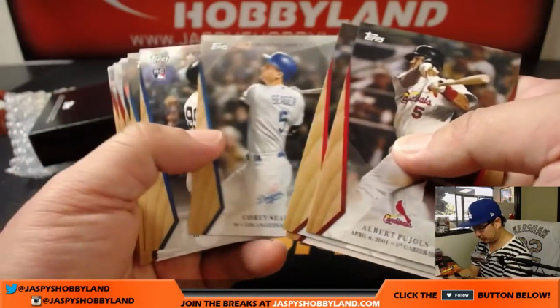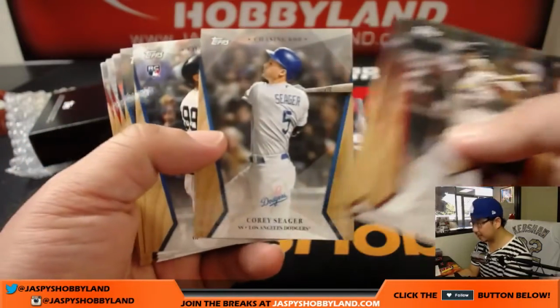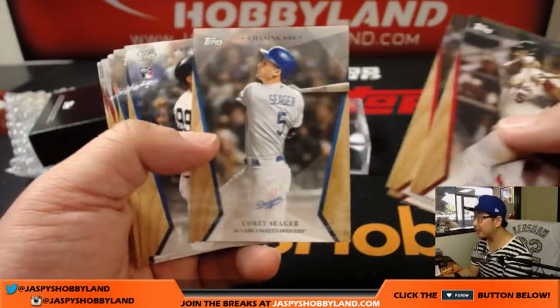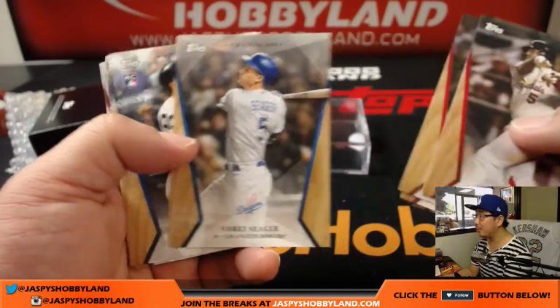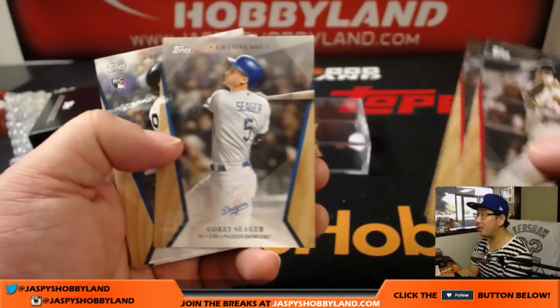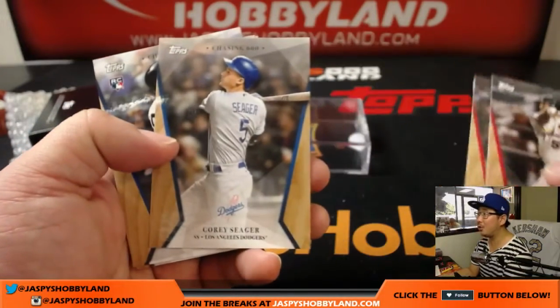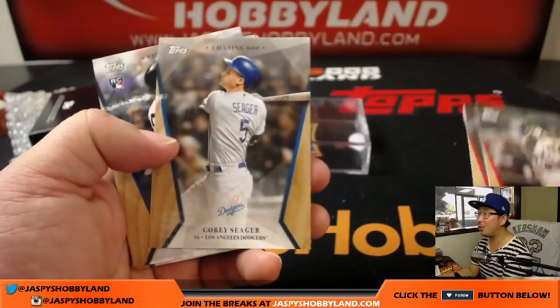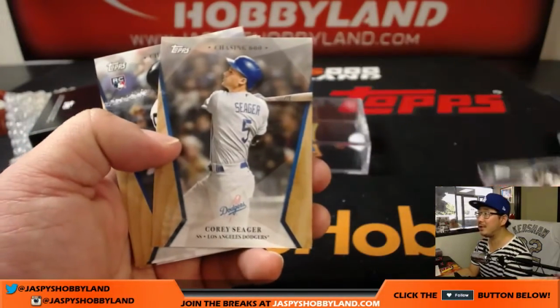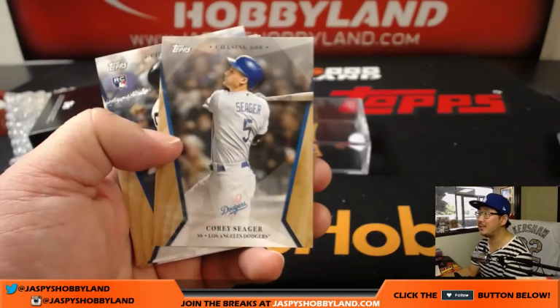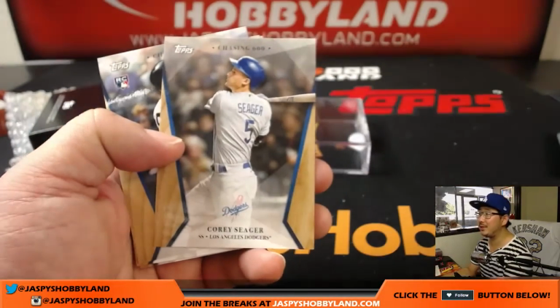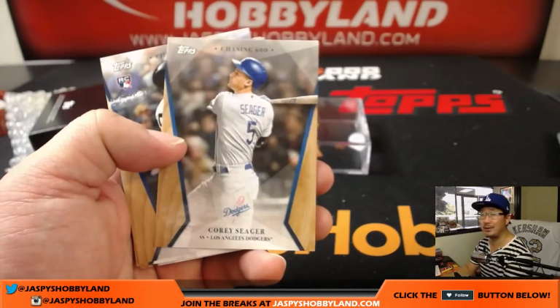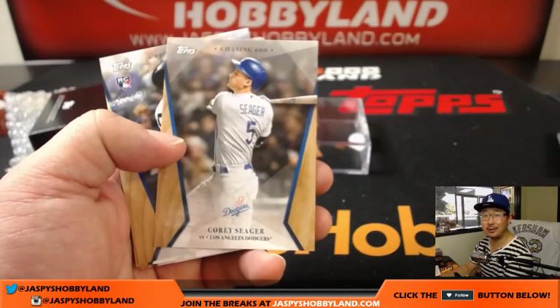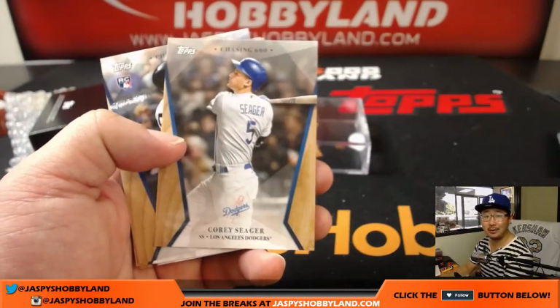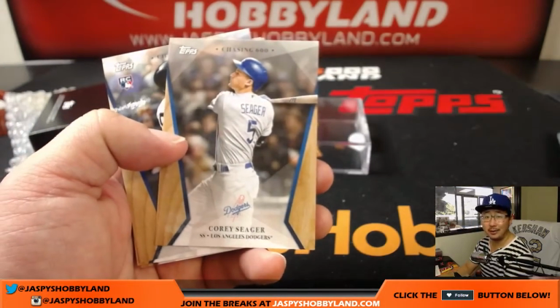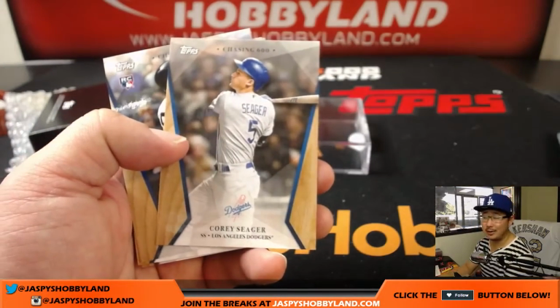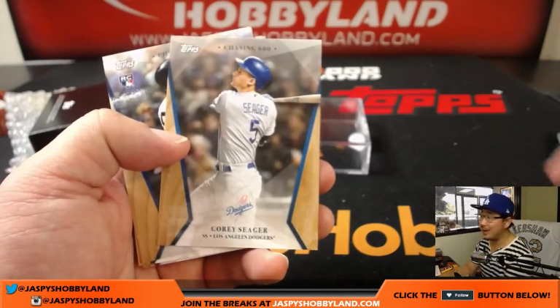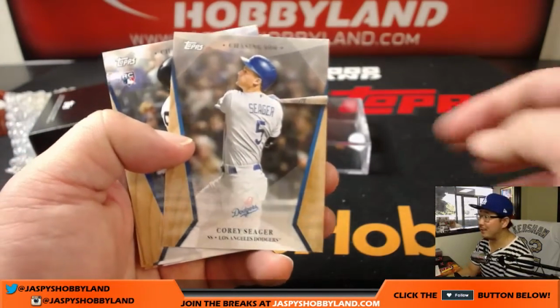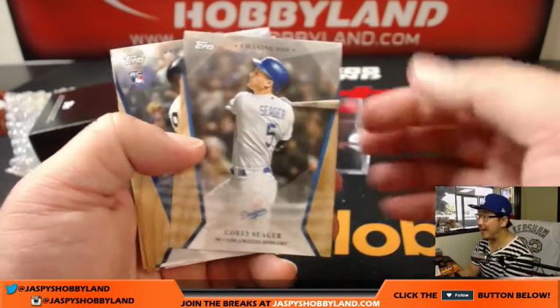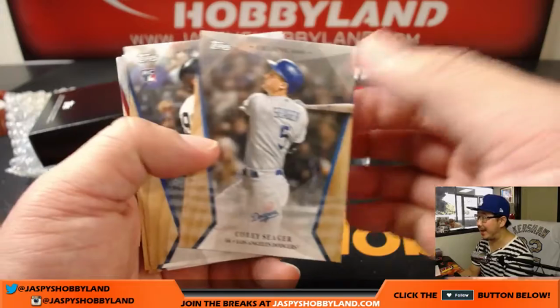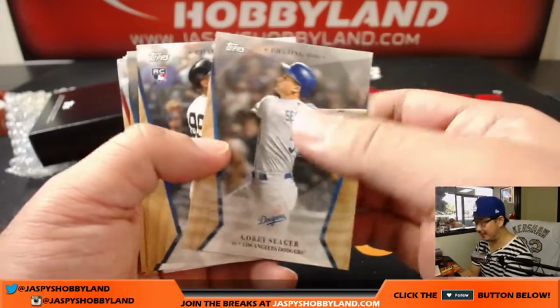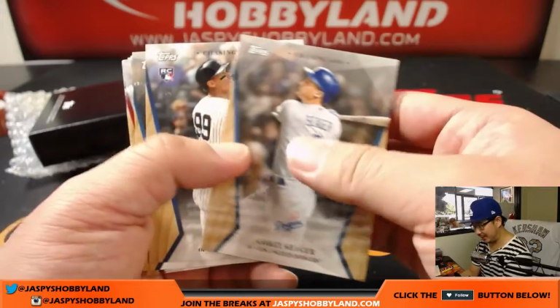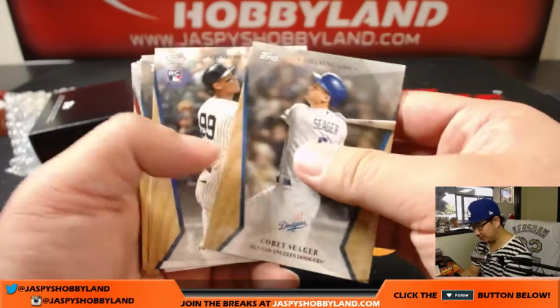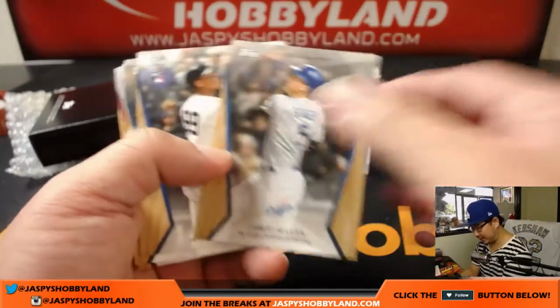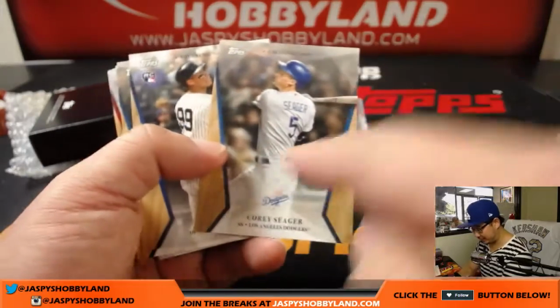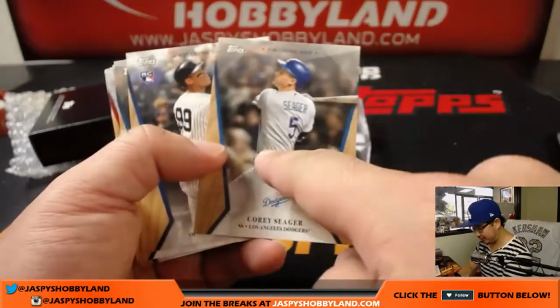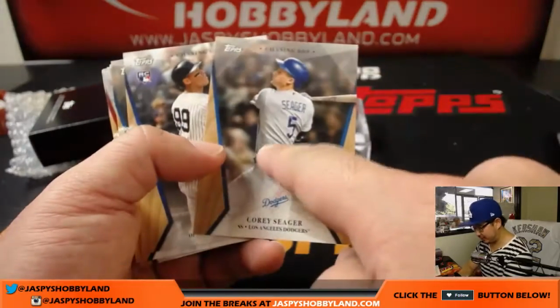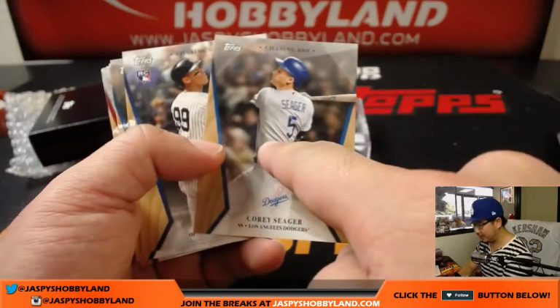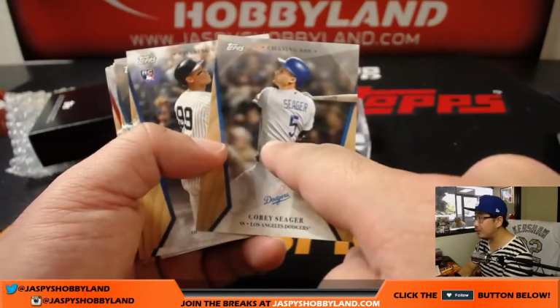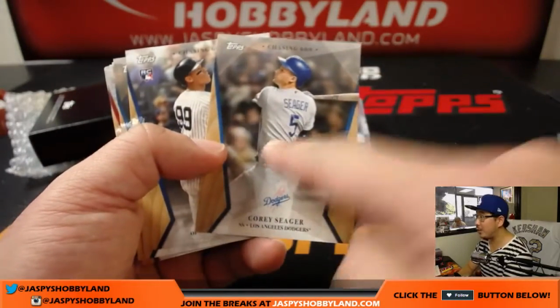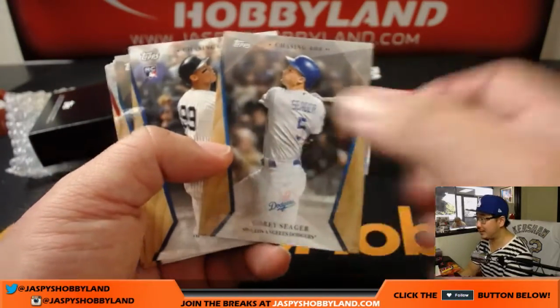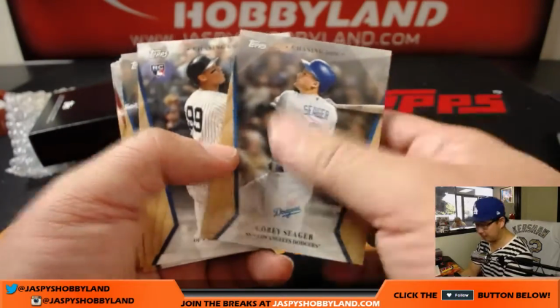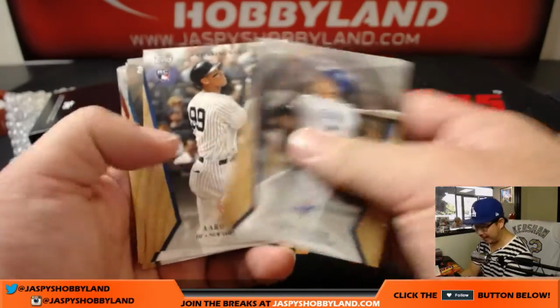Poor Corey Seager — not on the NLCS roster, tweaked his back.